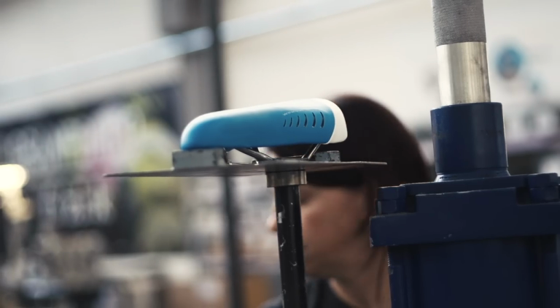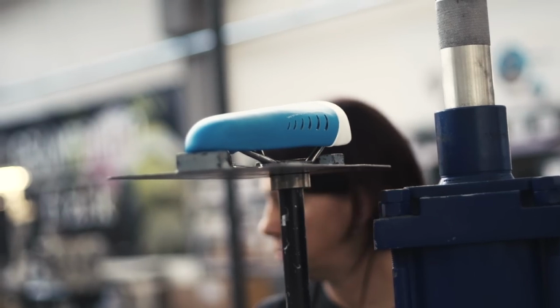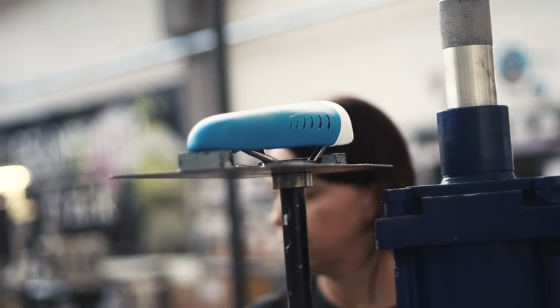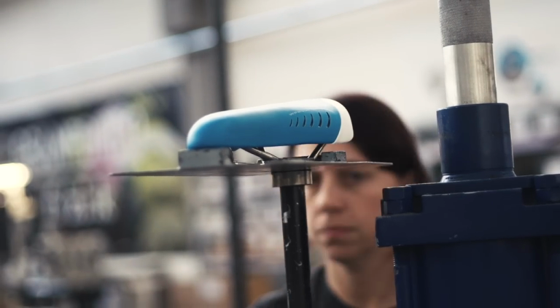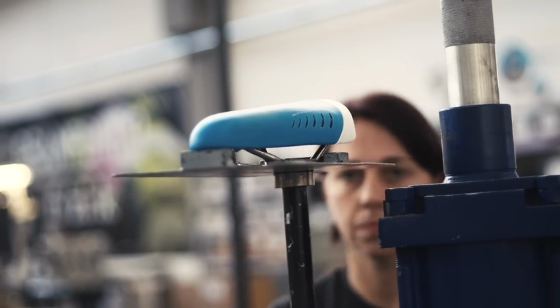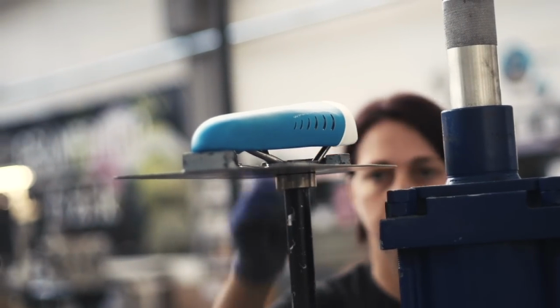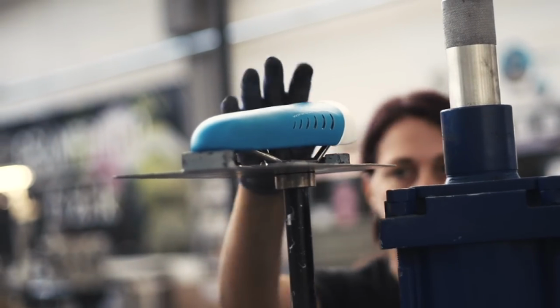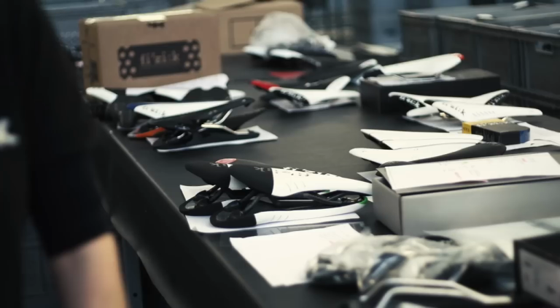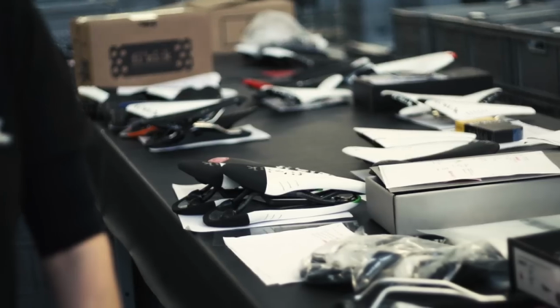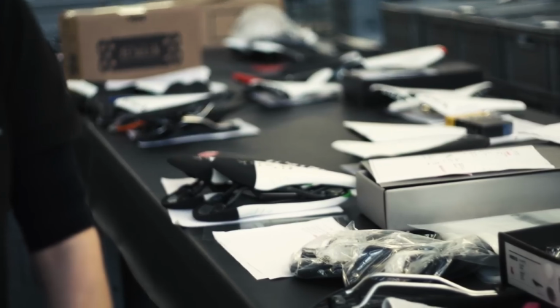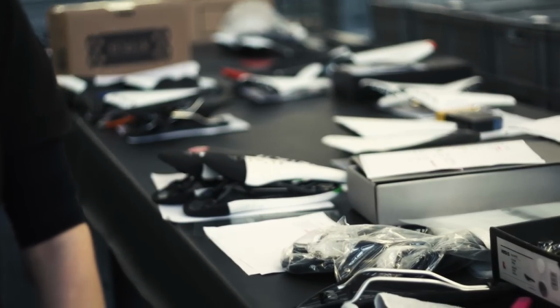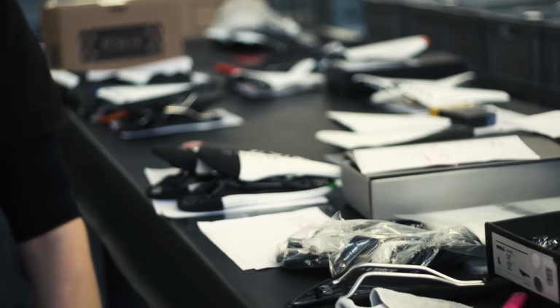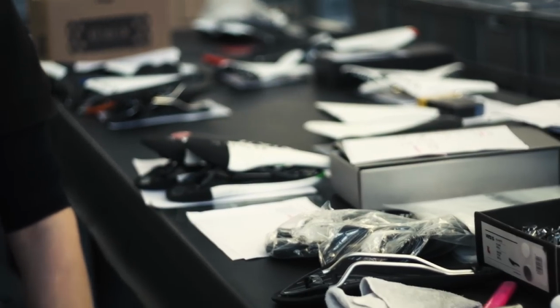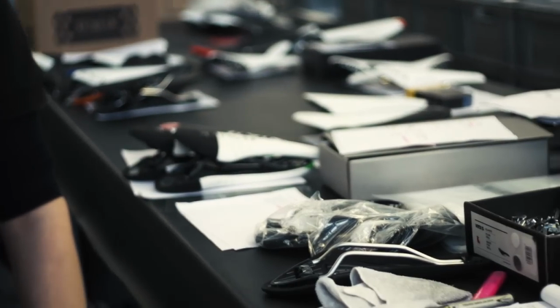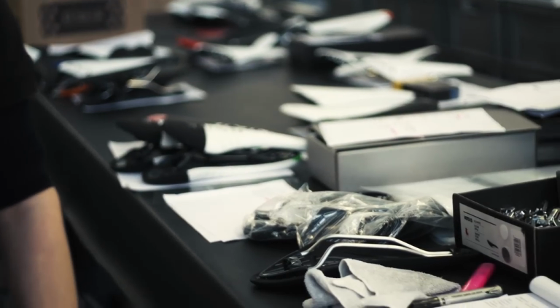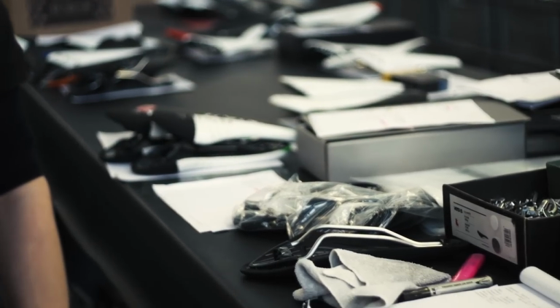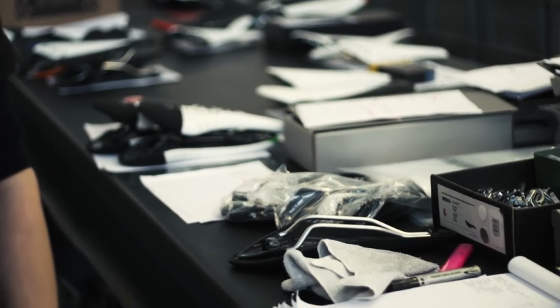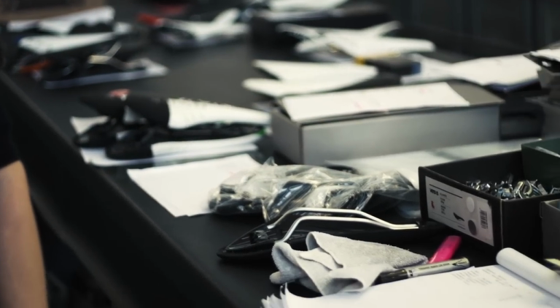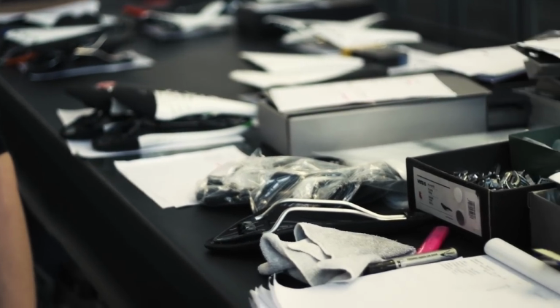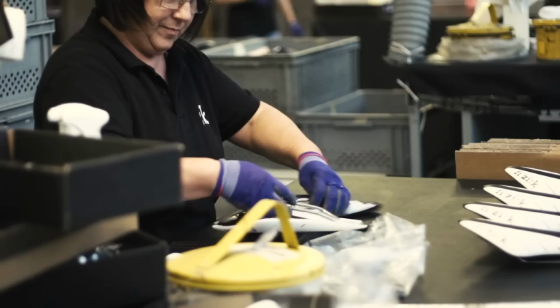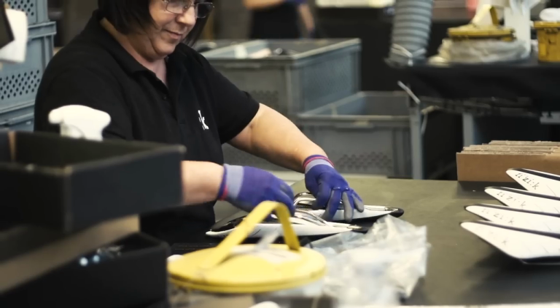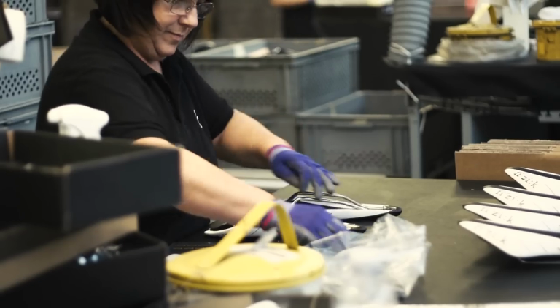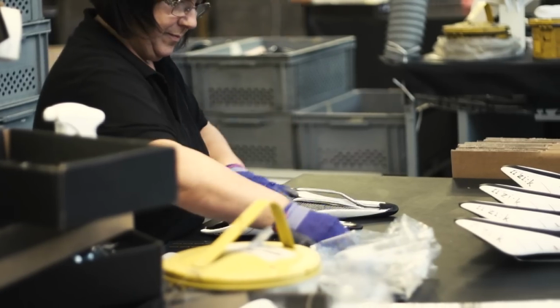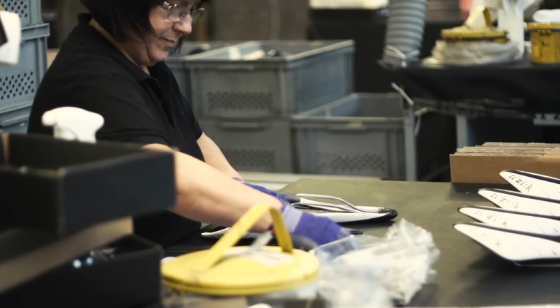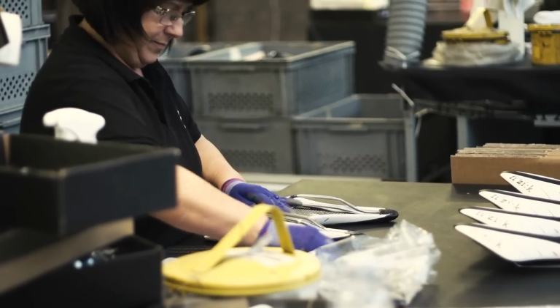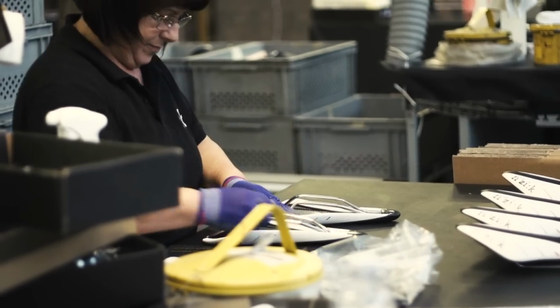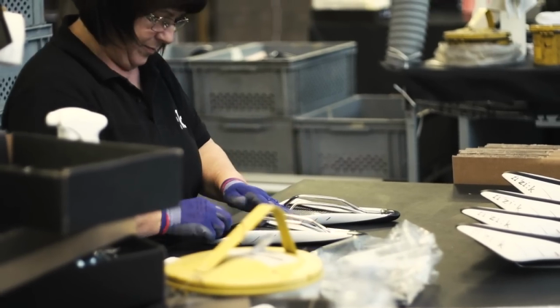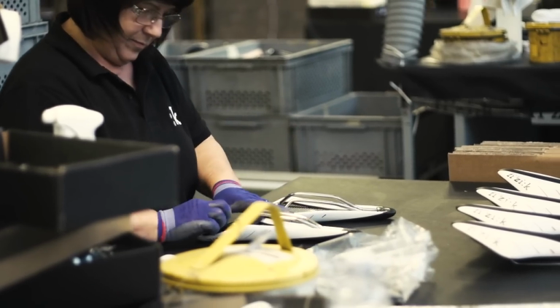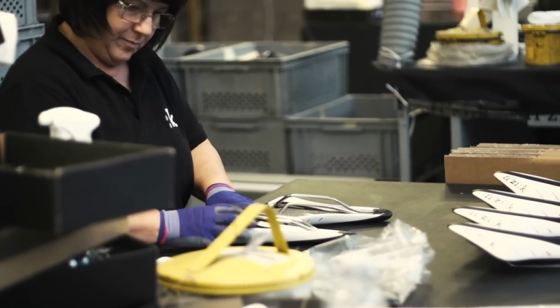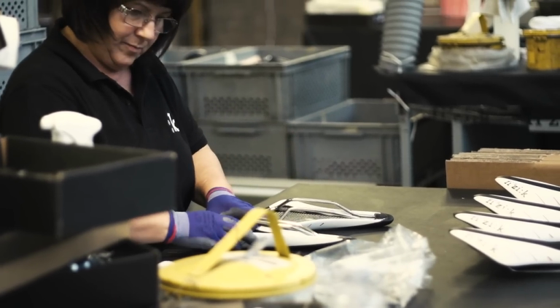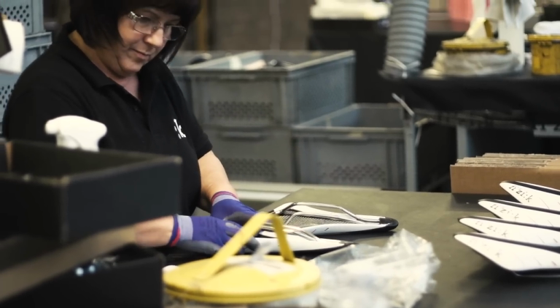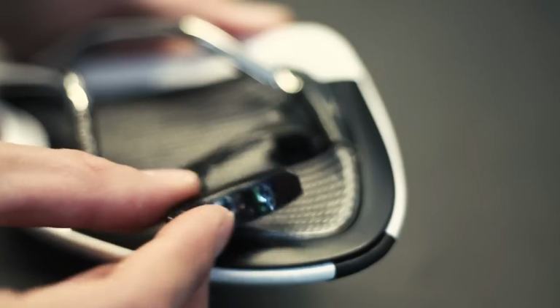Every saddle is checked to make sure that they are within all specified parameters, before it is then cleaned and packaged up ready for shipment.